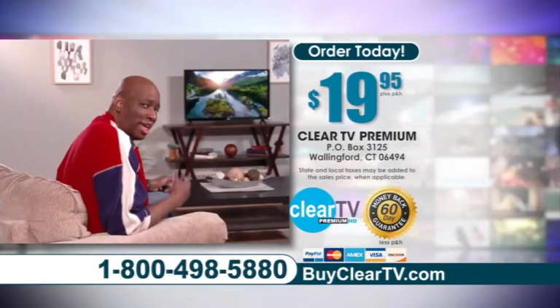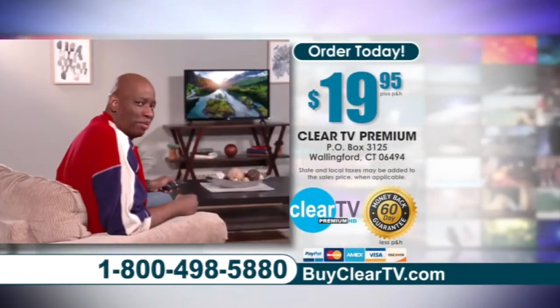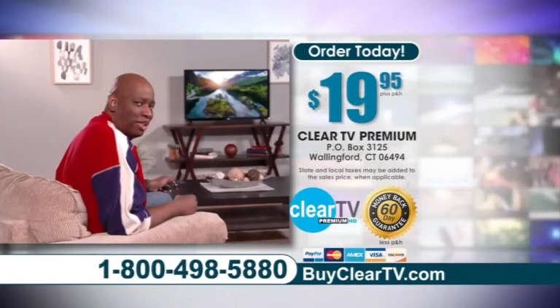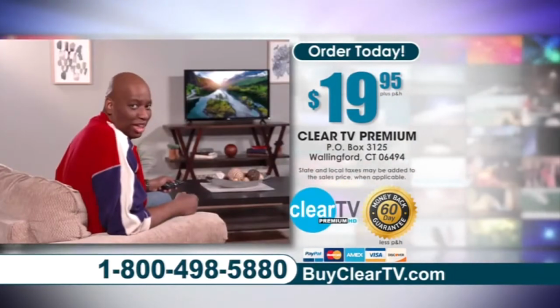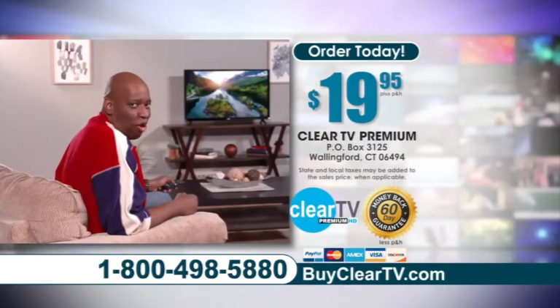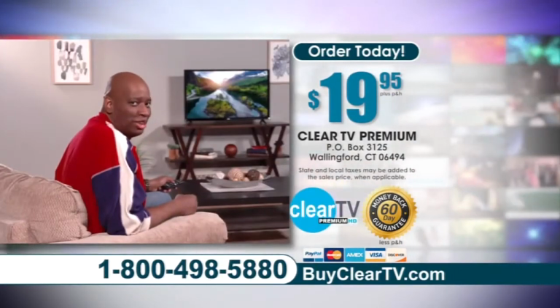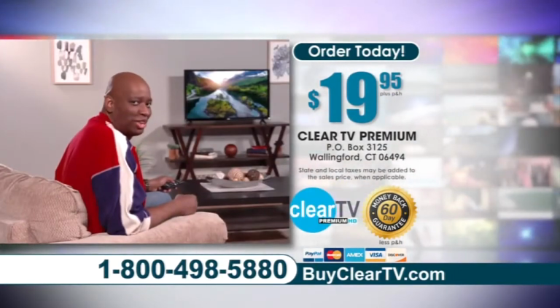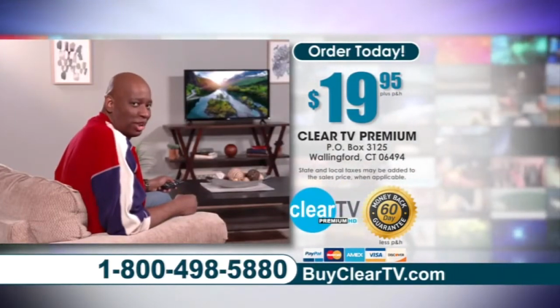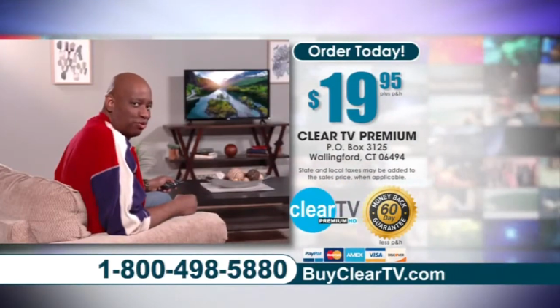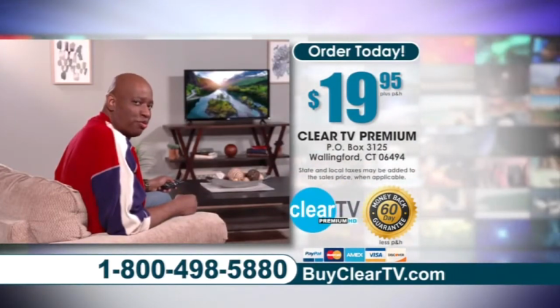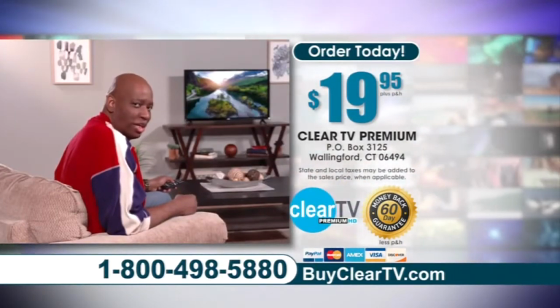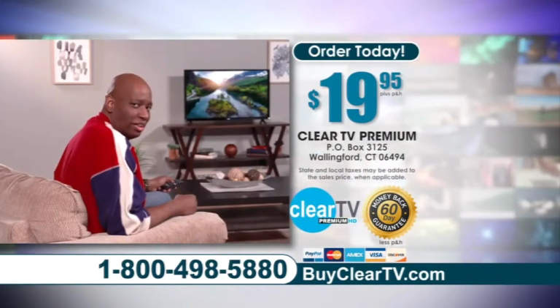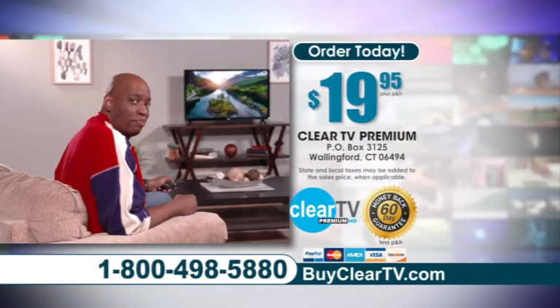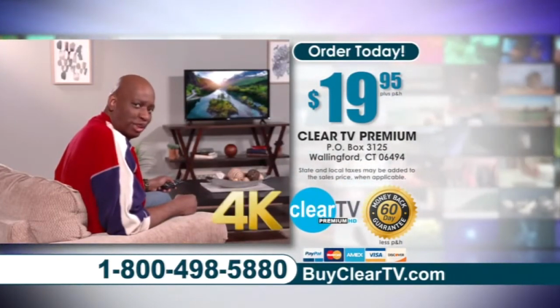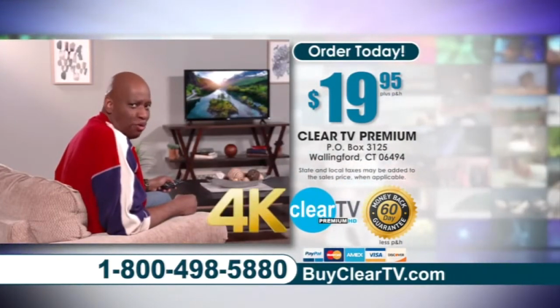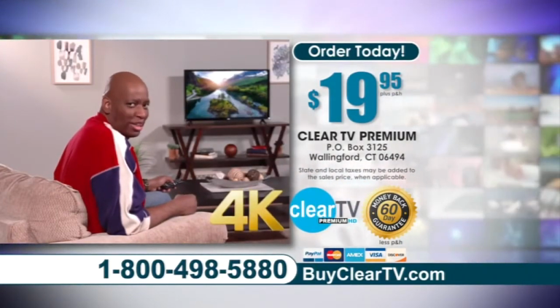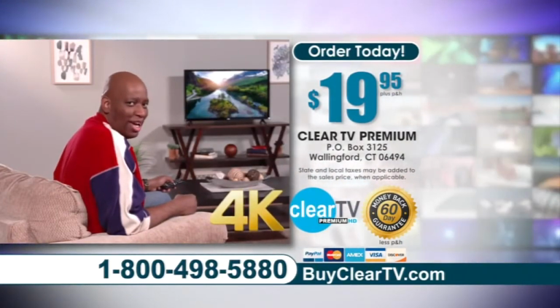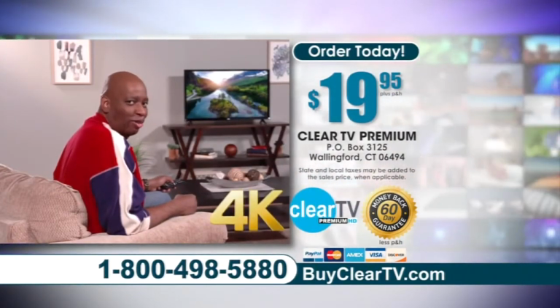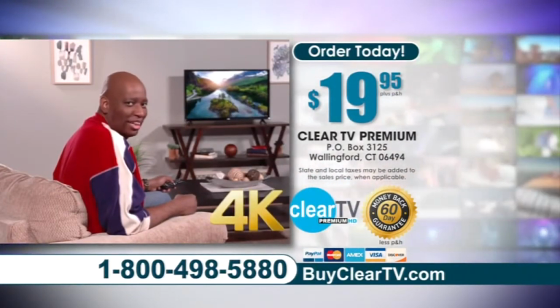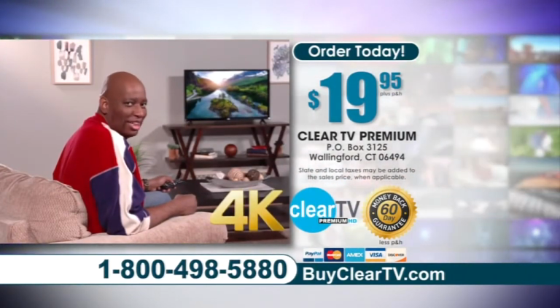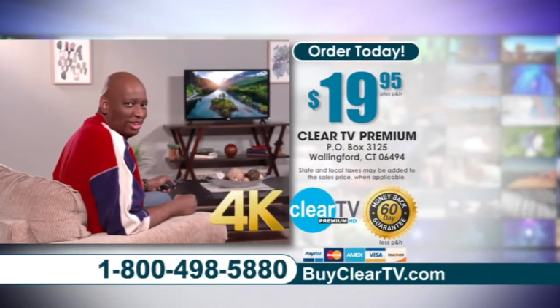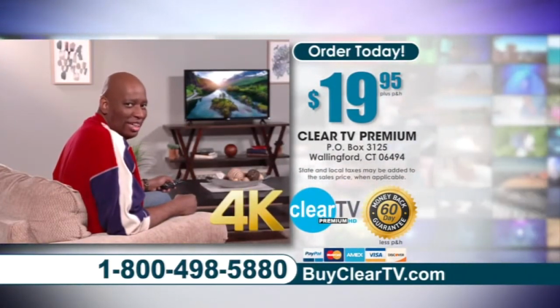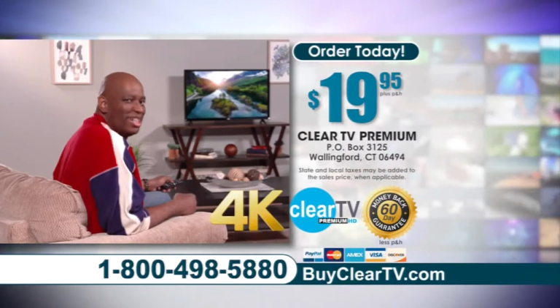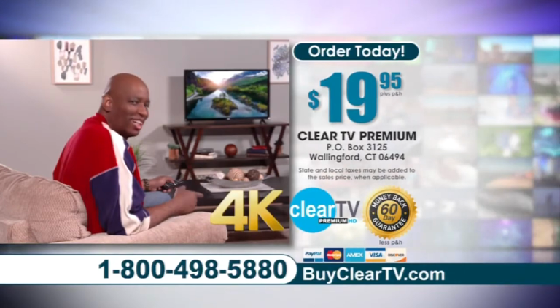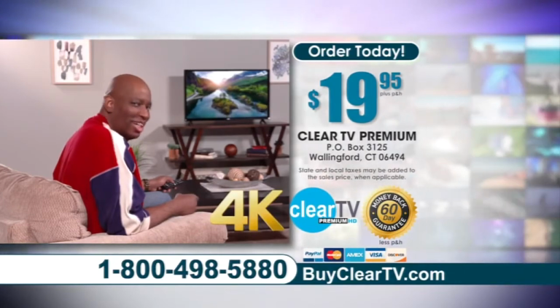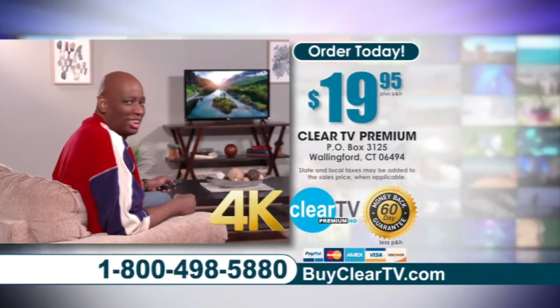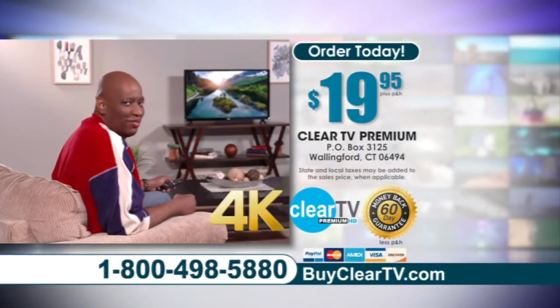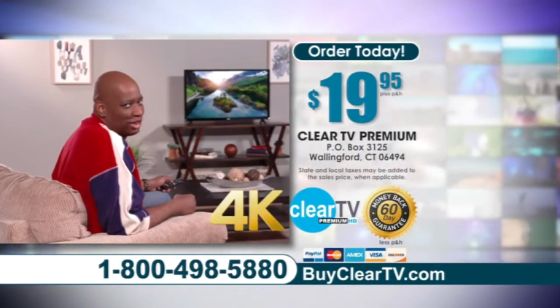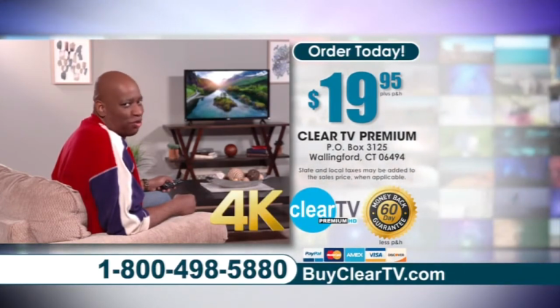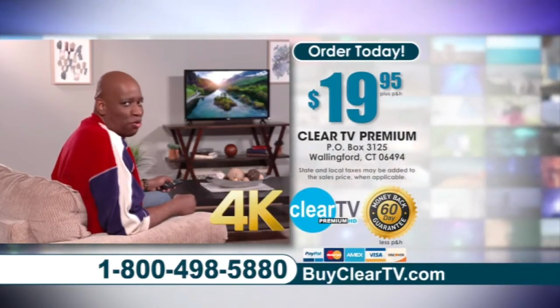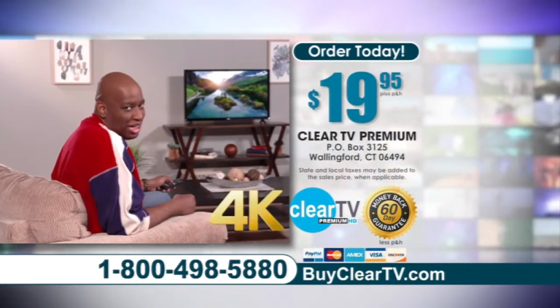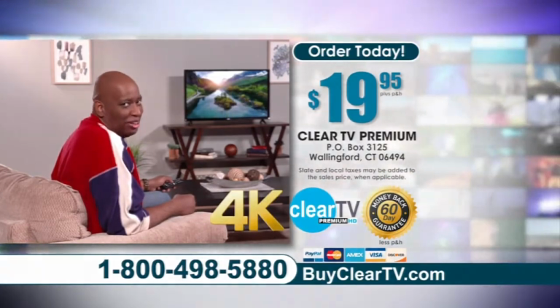I can't believe I get all these channels for free. Plus 4K Ultra HD — ClearTV is for real.